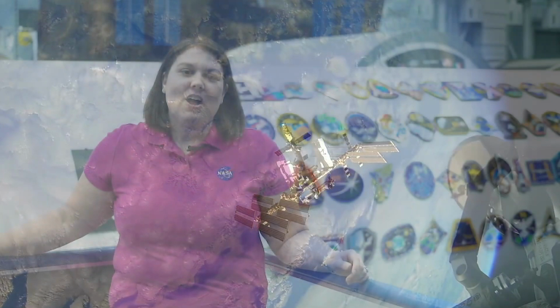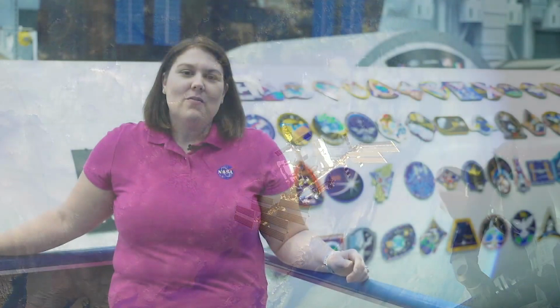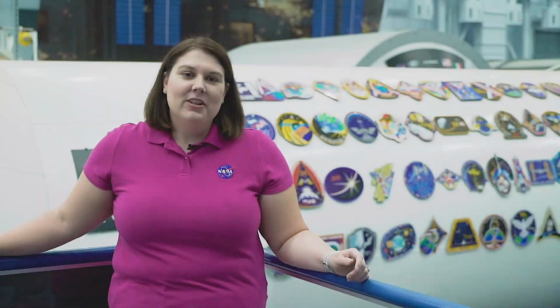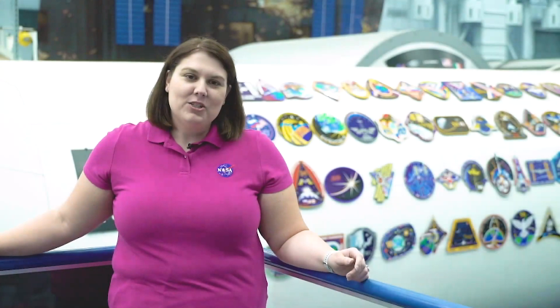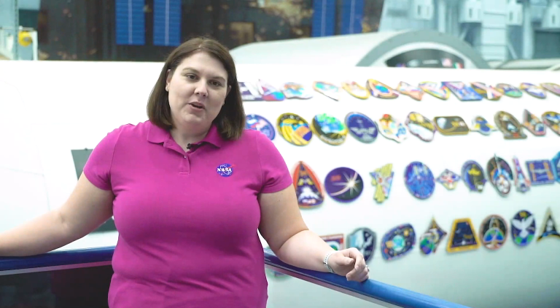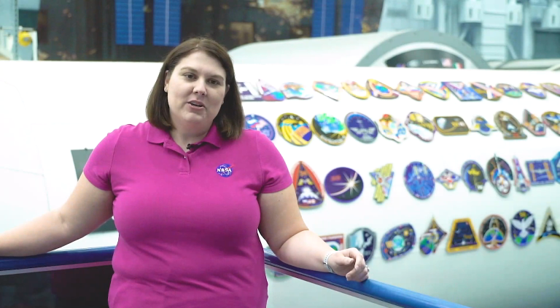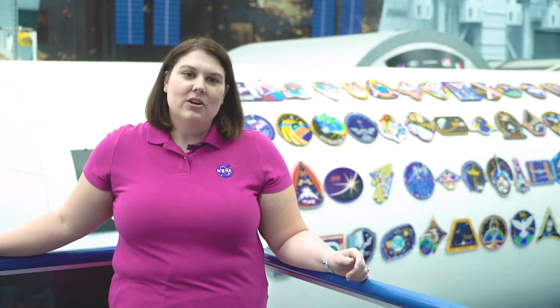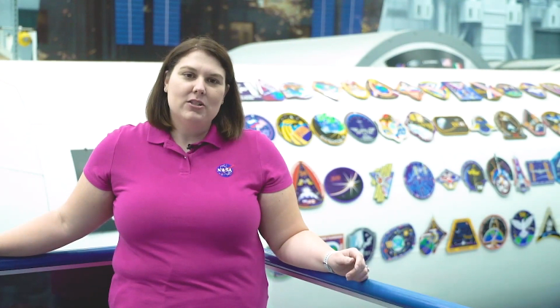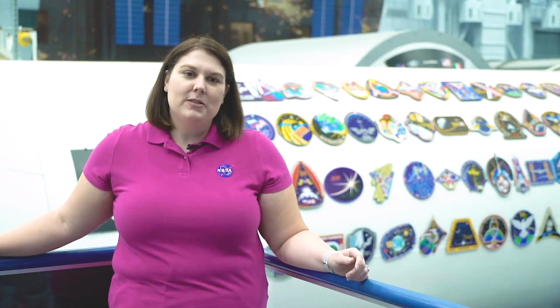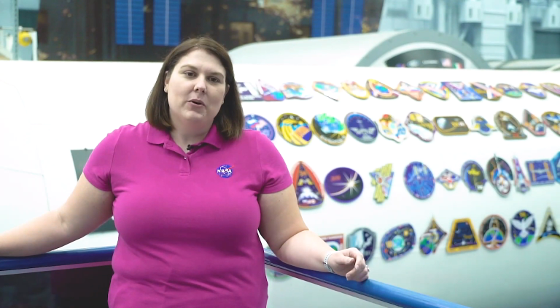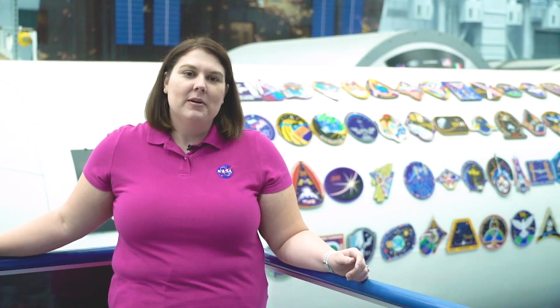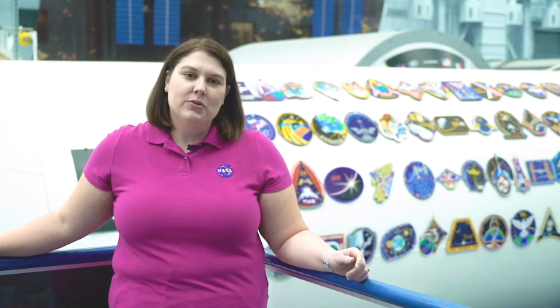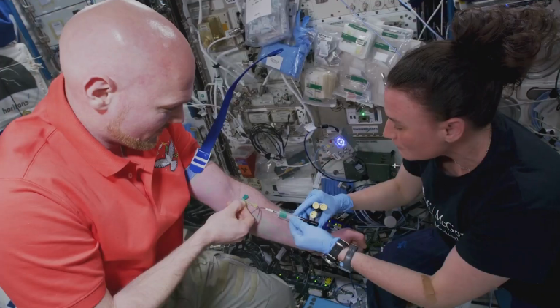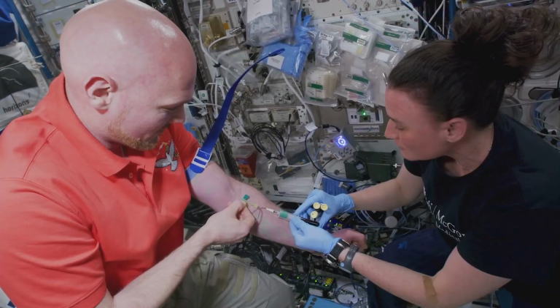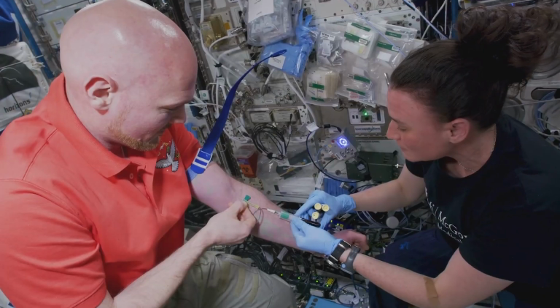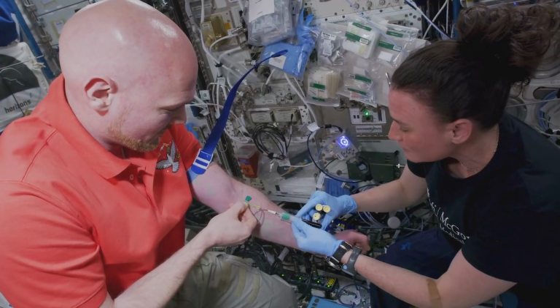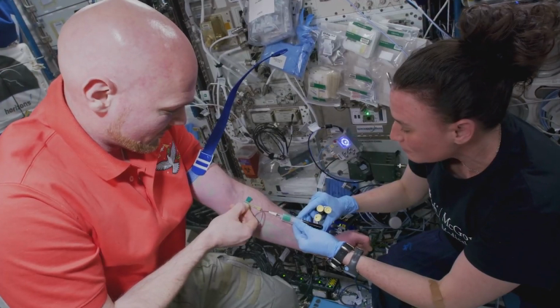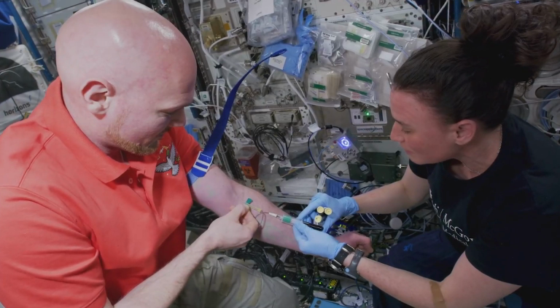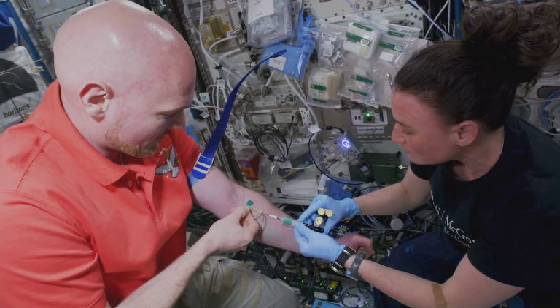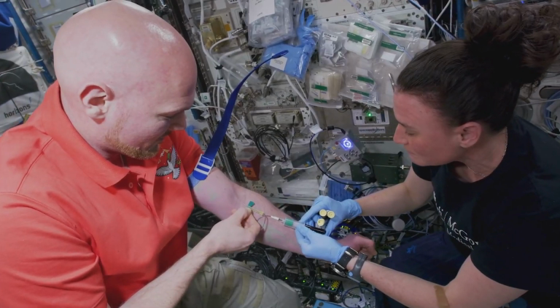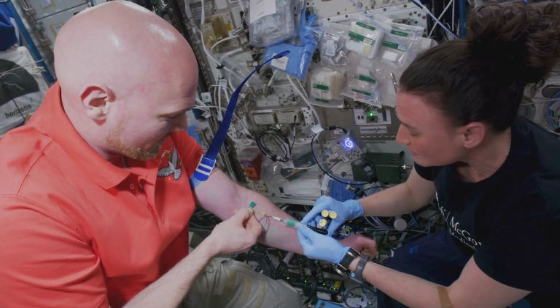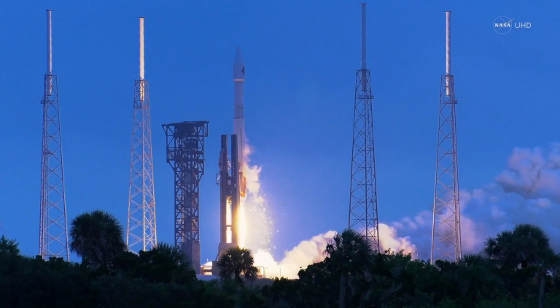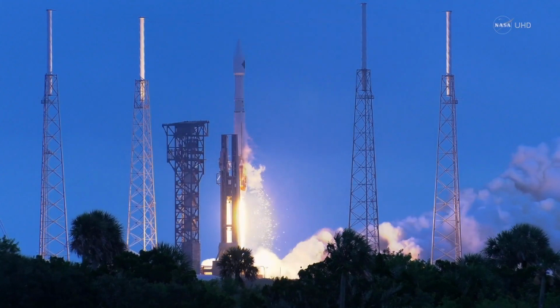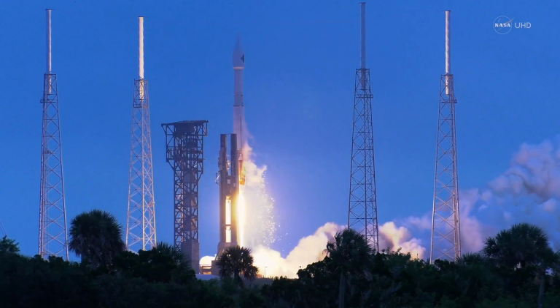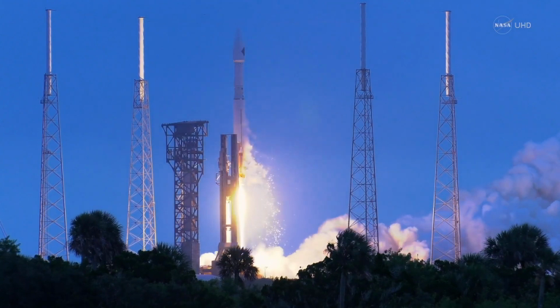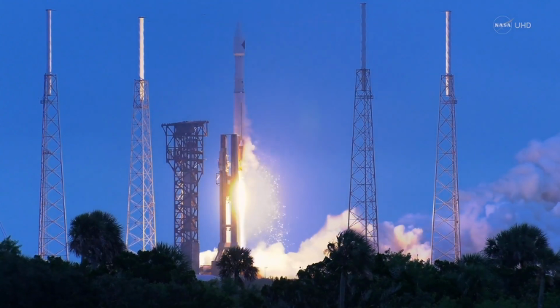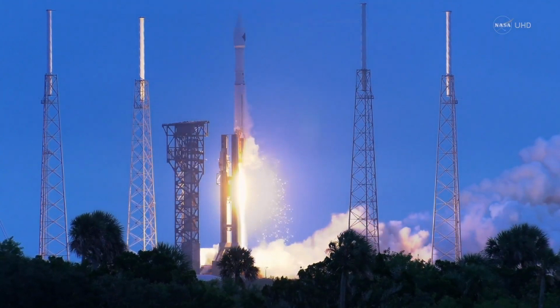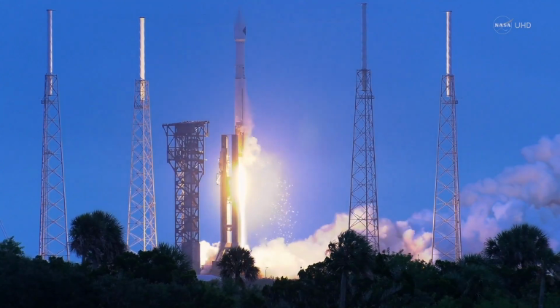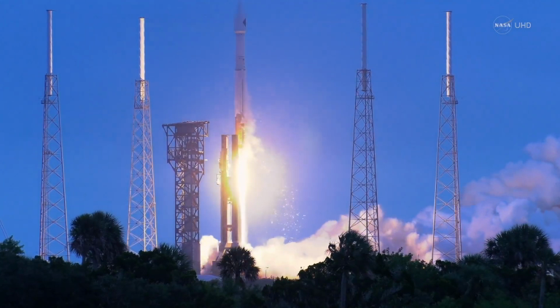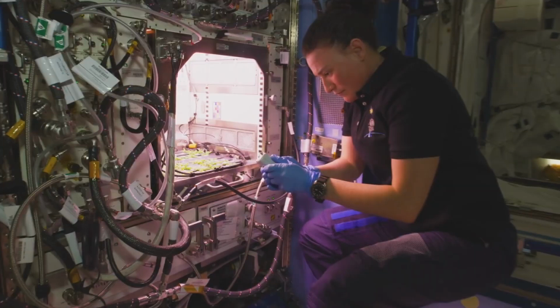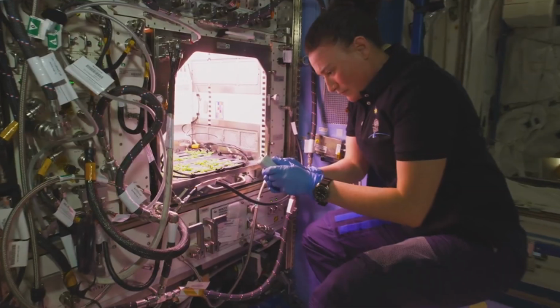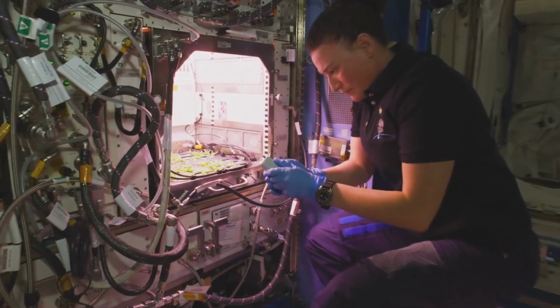For the last 20 years, our space program has contributed to improvements in medical science, in aviation, and the development of new technologies.